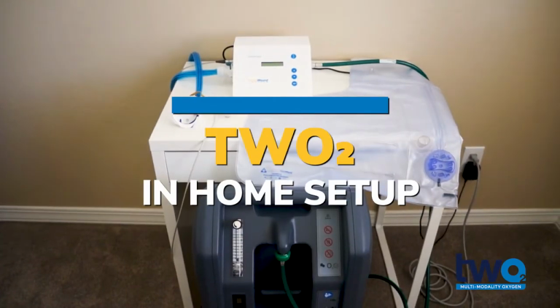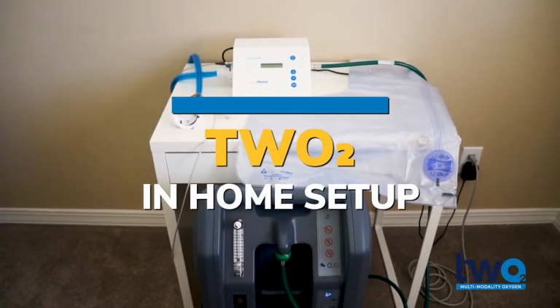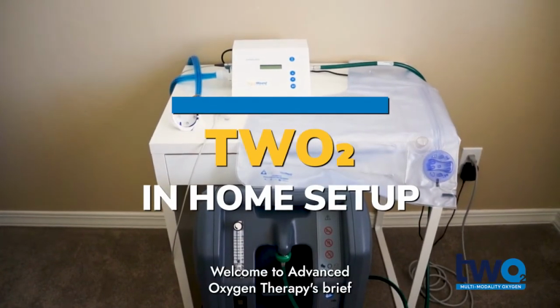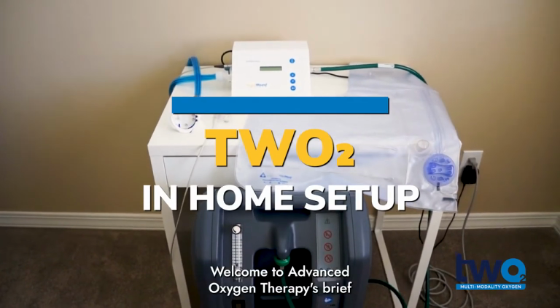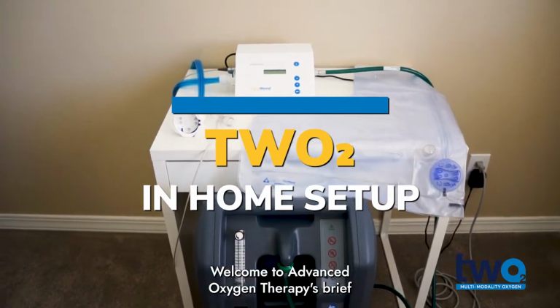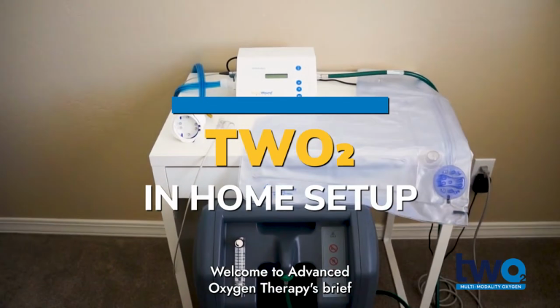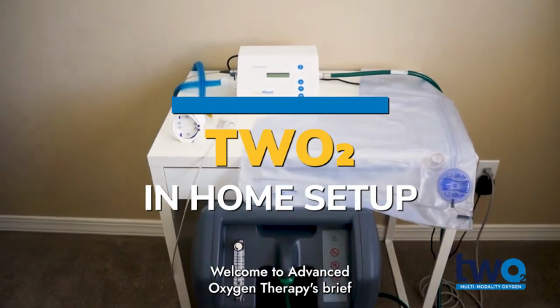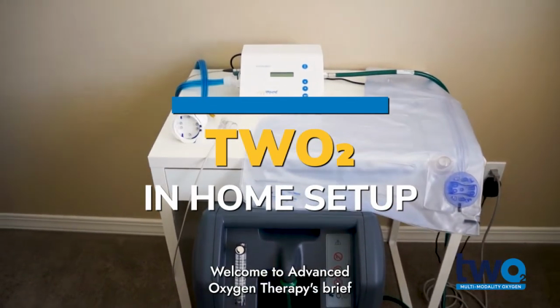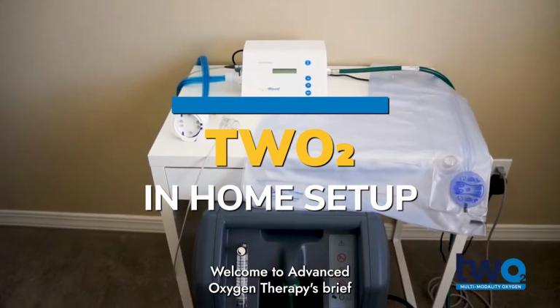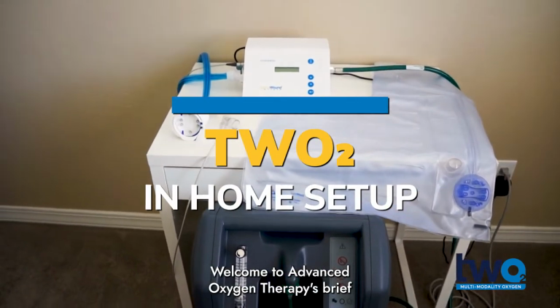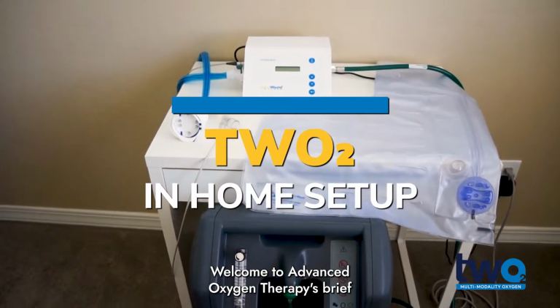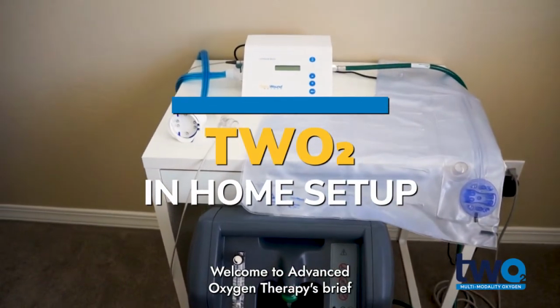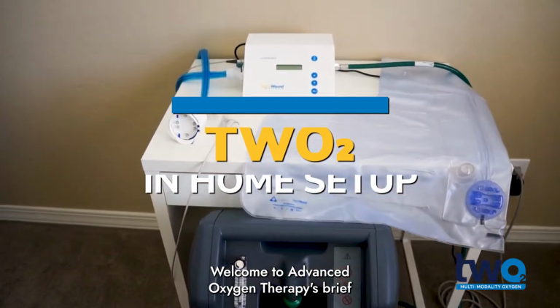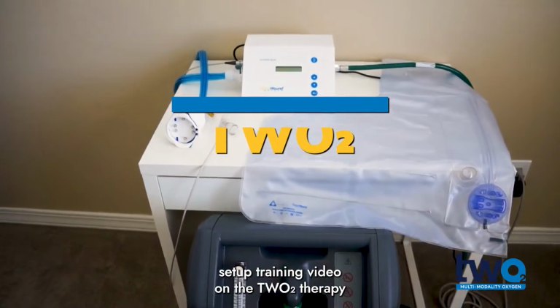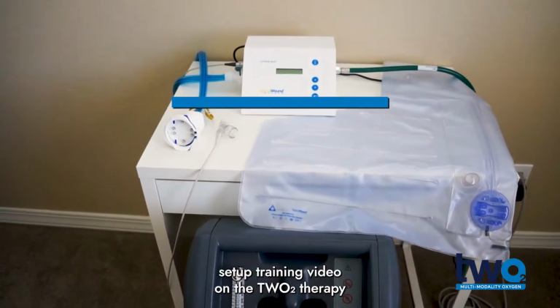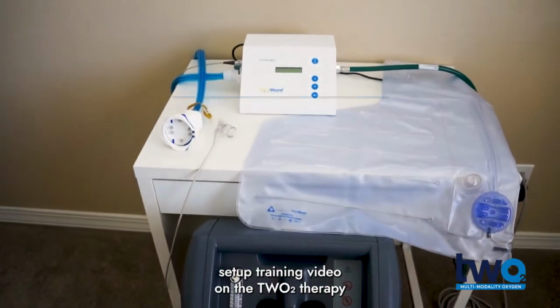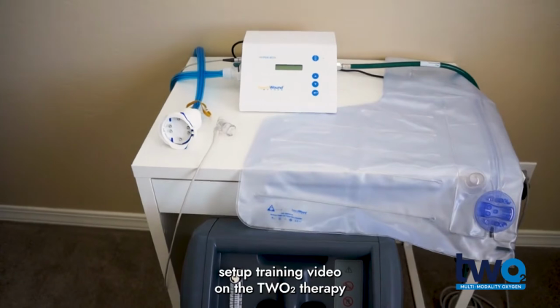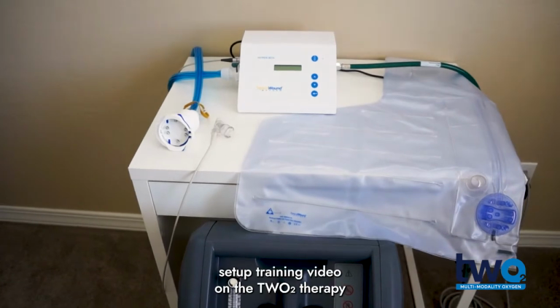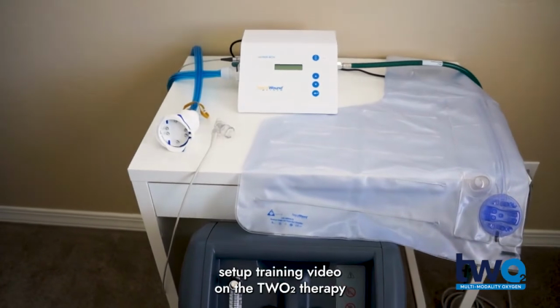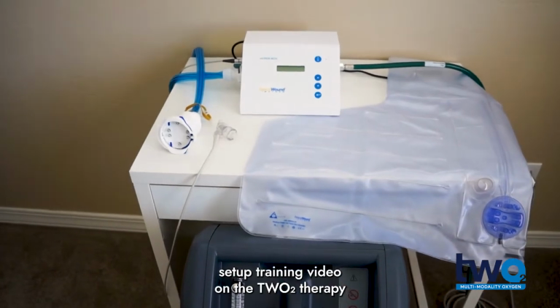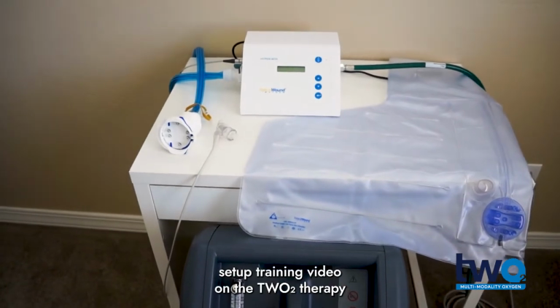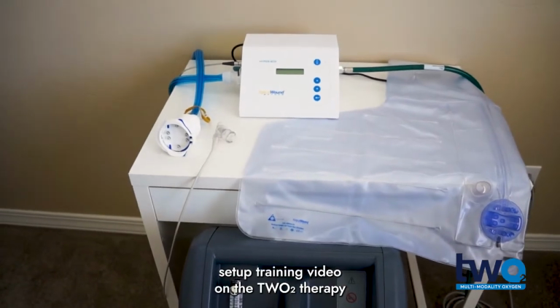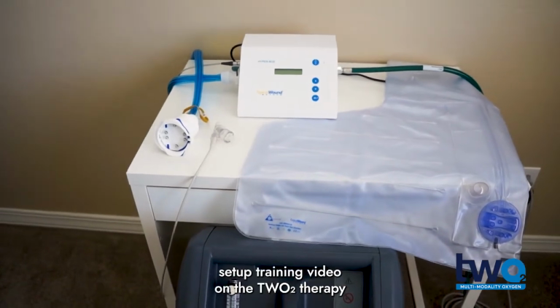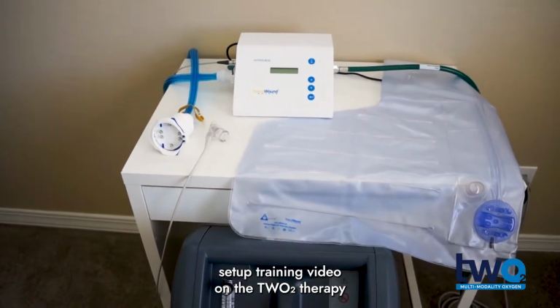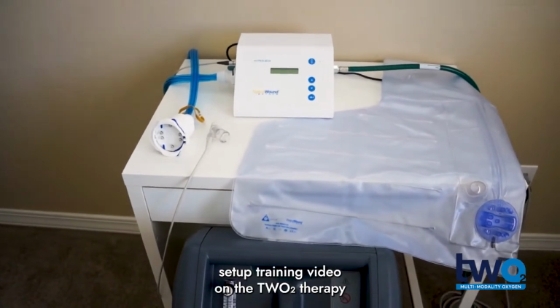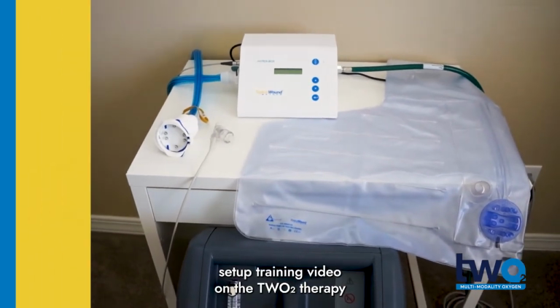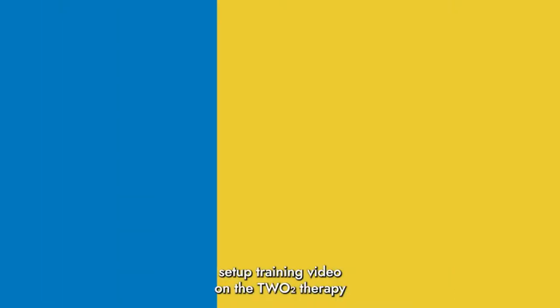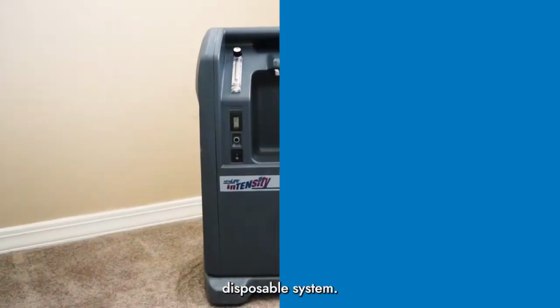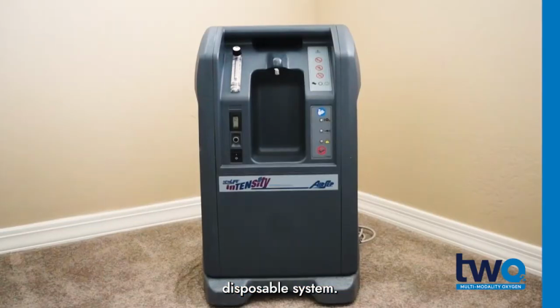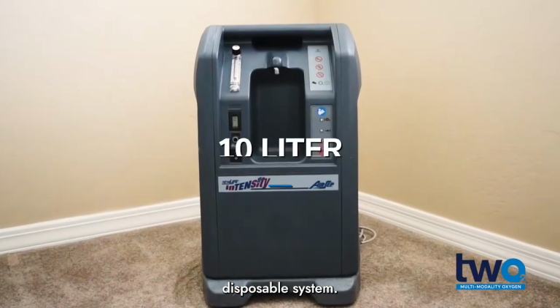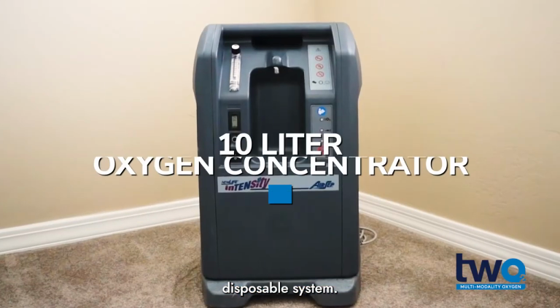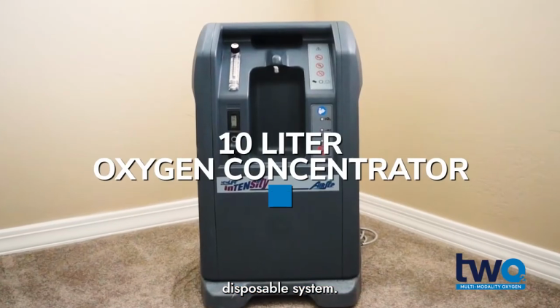Welcome to Advanced Oxygen Therapy's brief set-up training video on the TWO2 therapy disposable system.